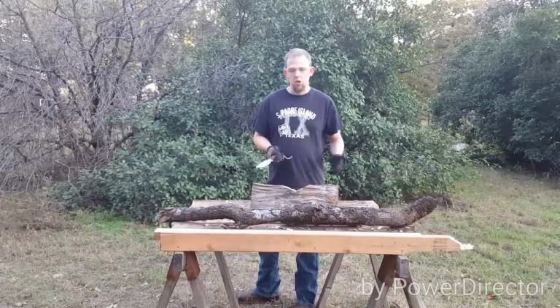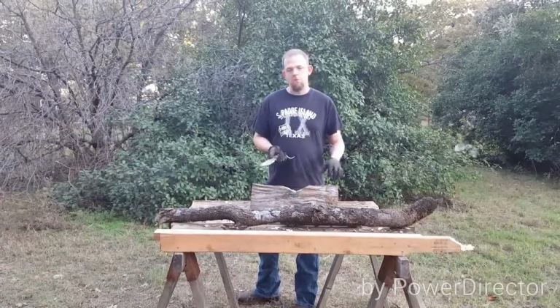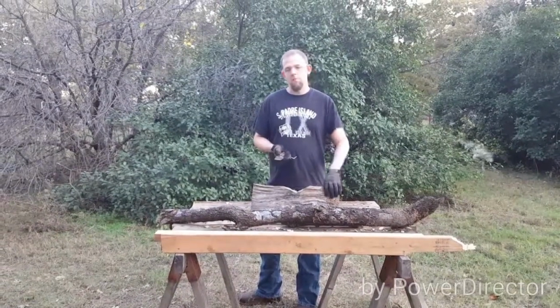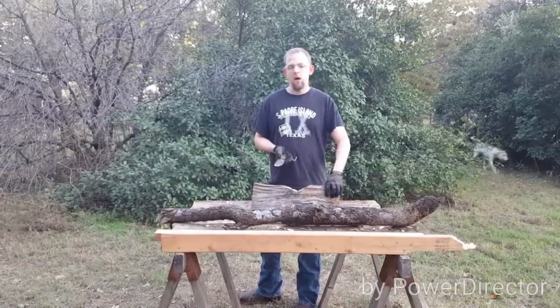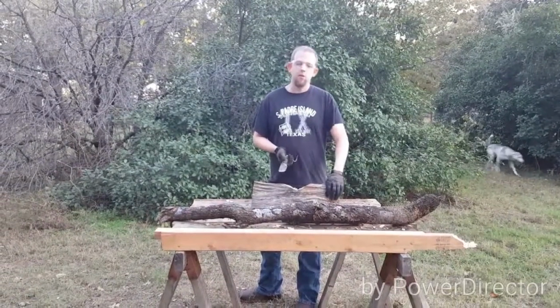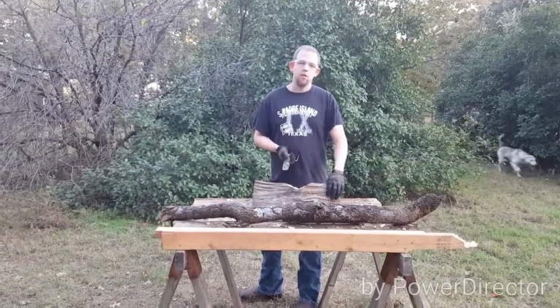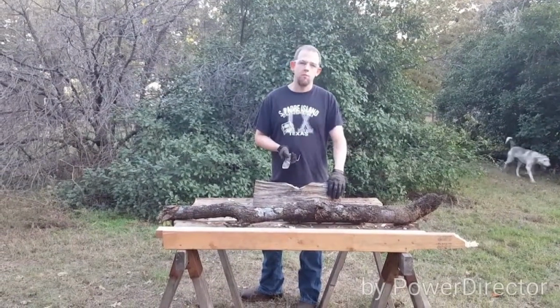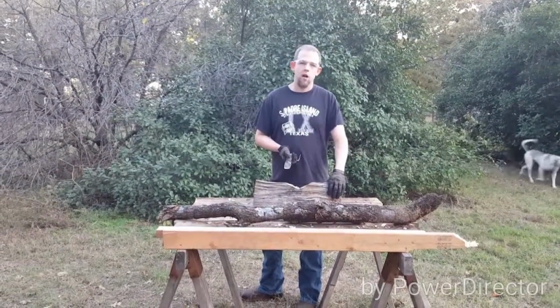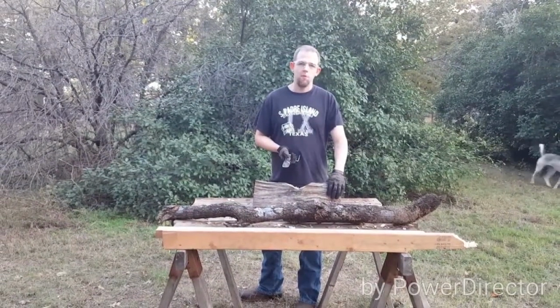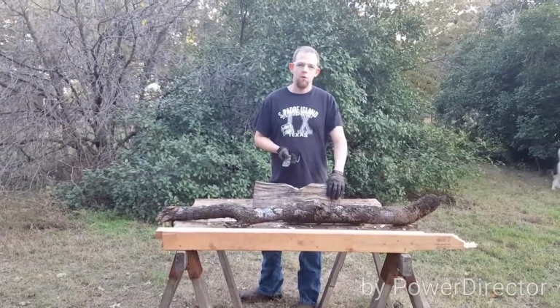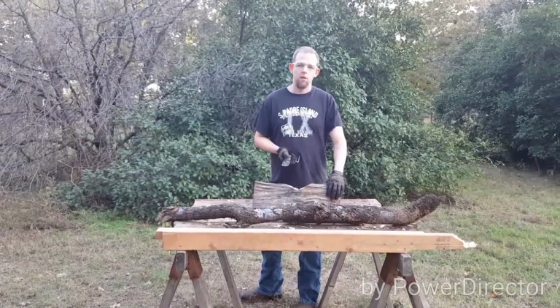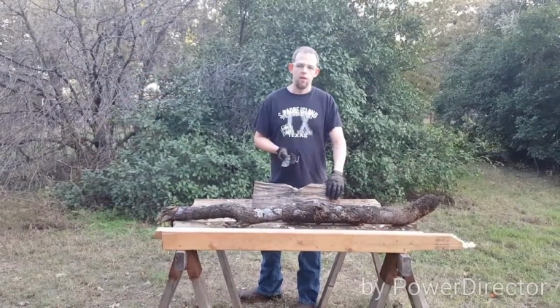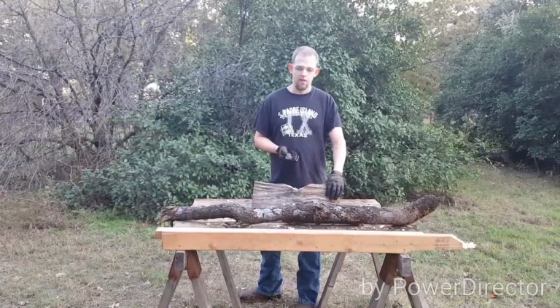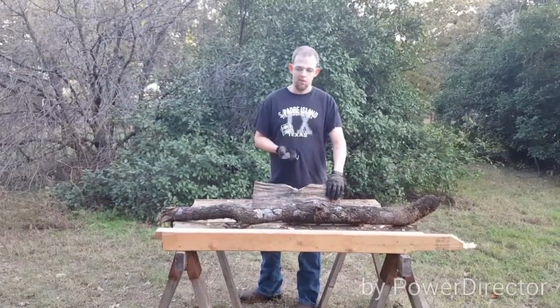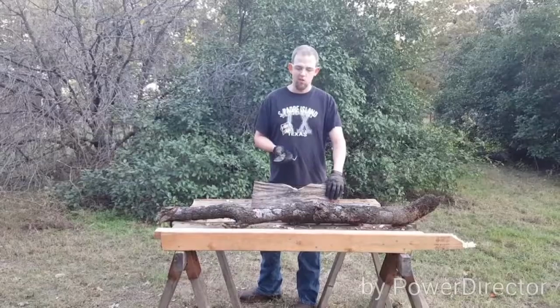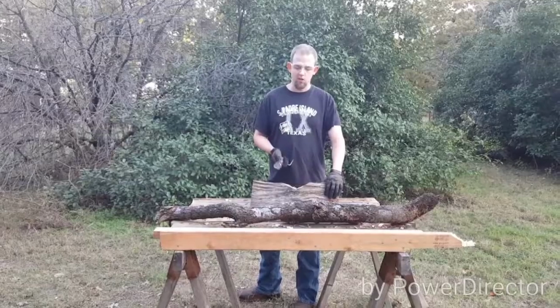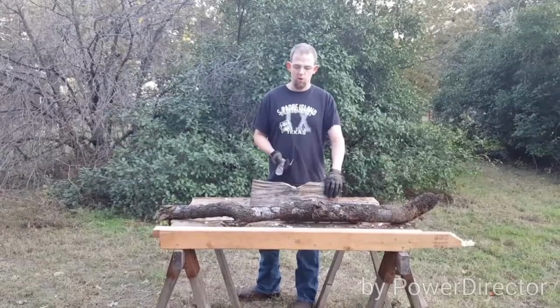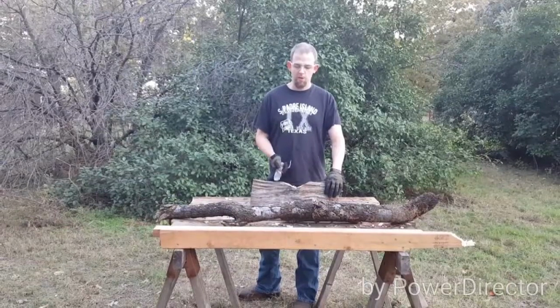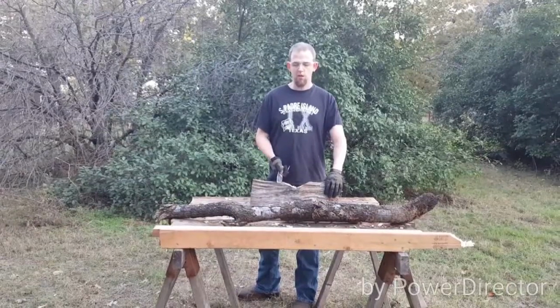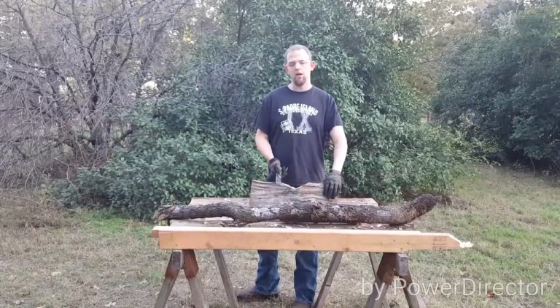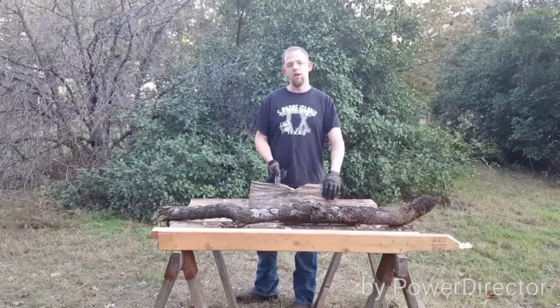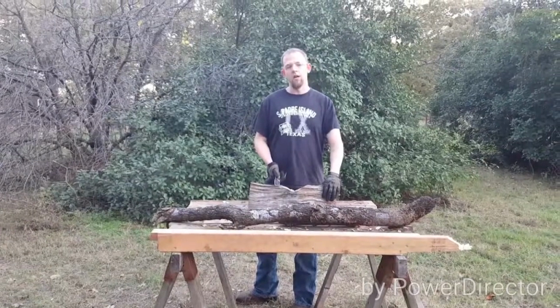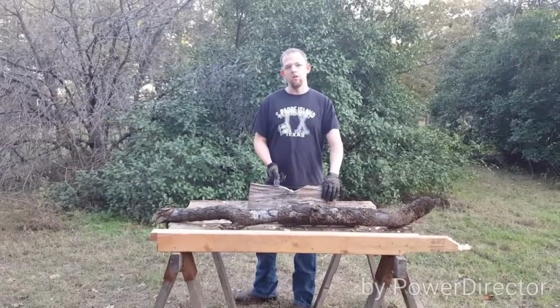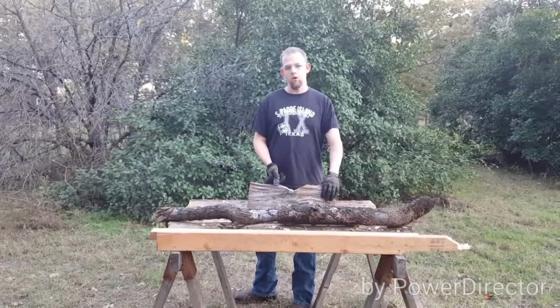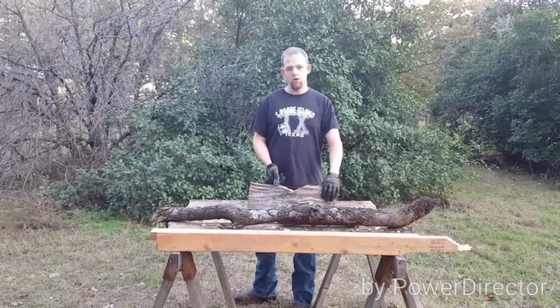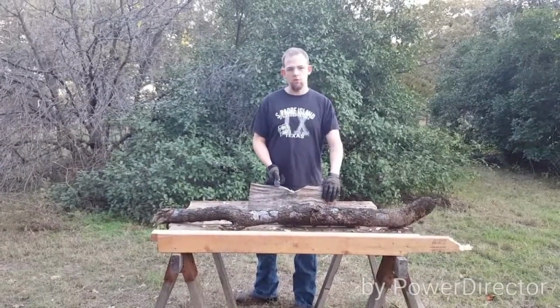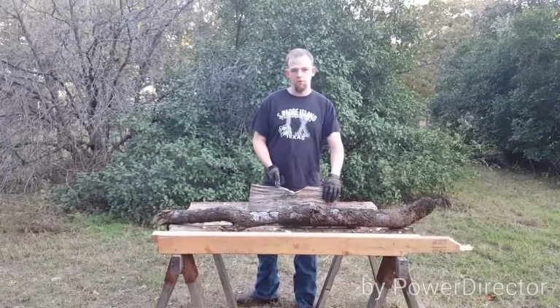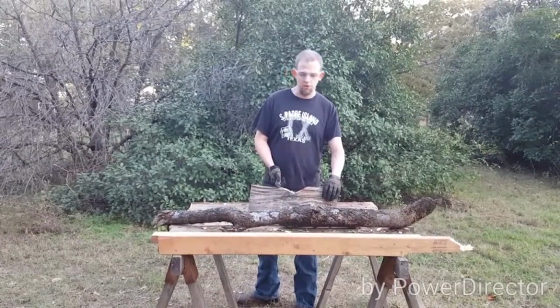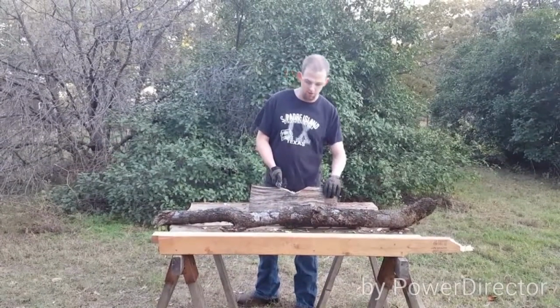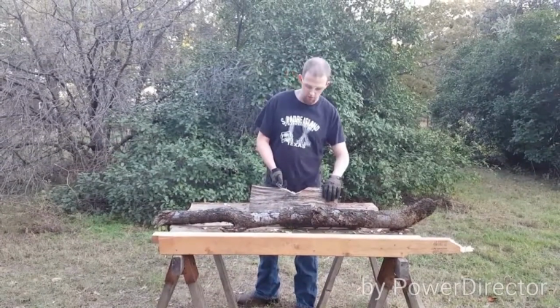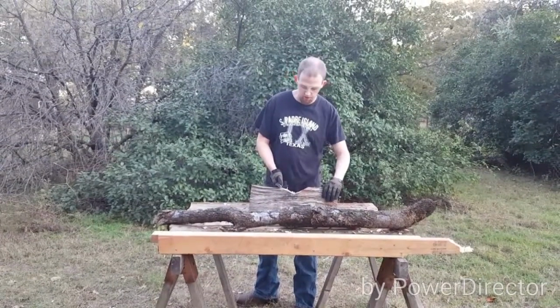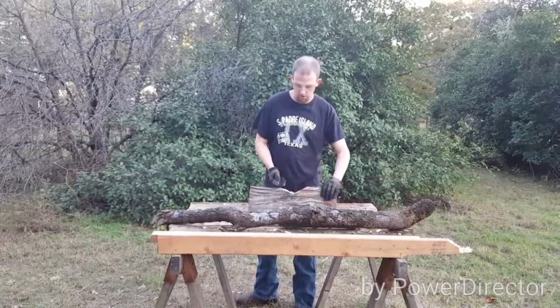I've been chopping pine with this, I've been chopping oak, and it's still staying sharp. I'll show you all some of the footage. So here we go.